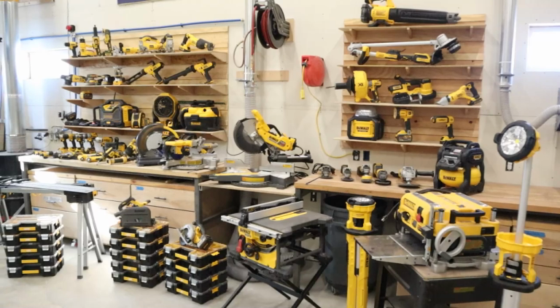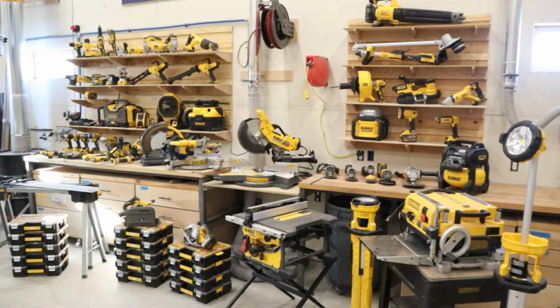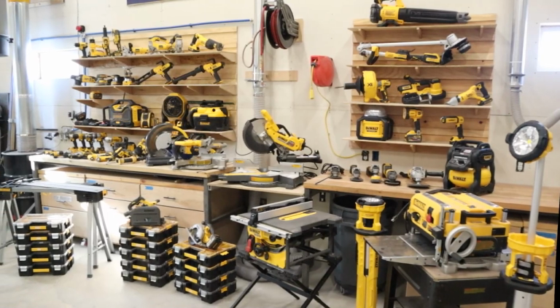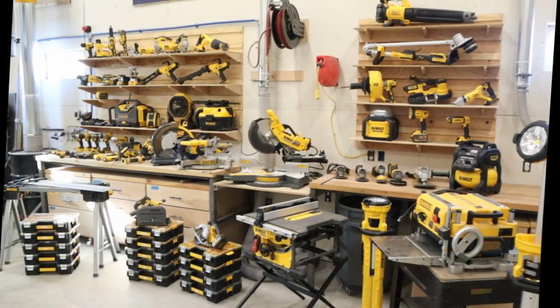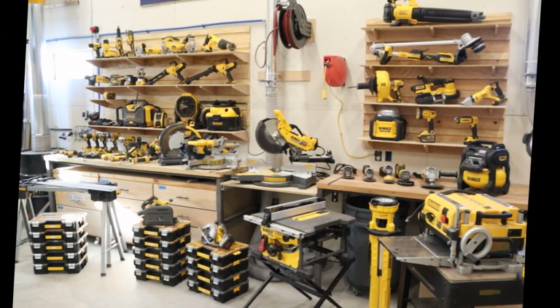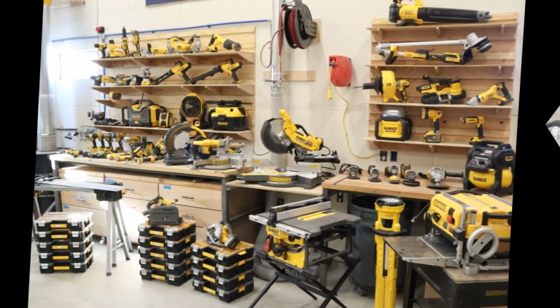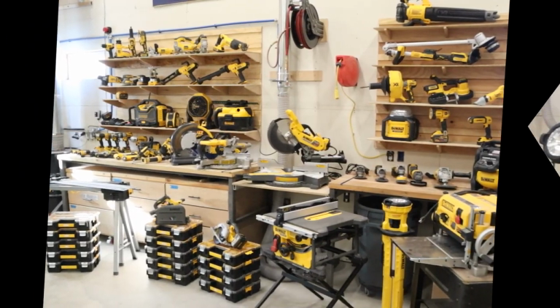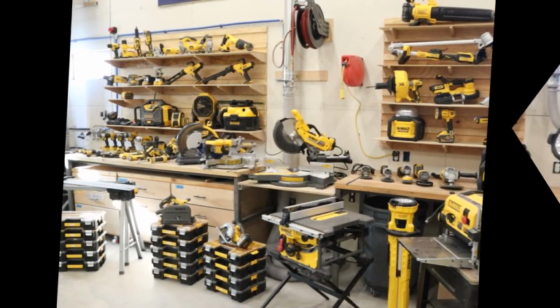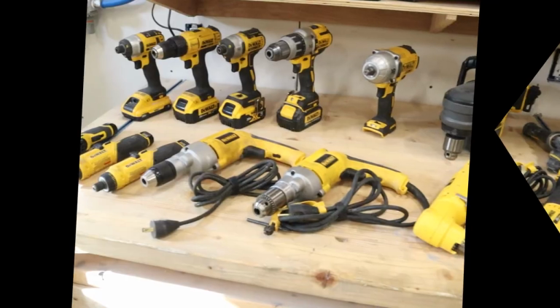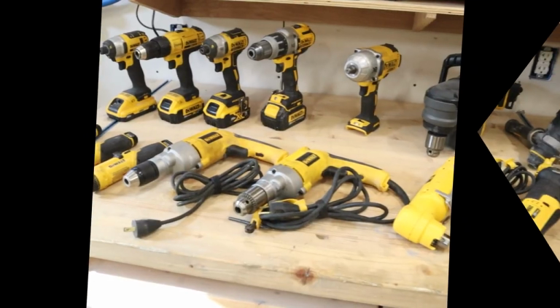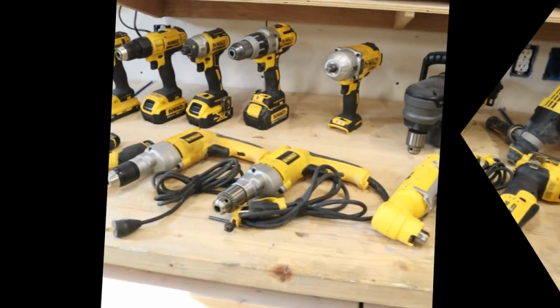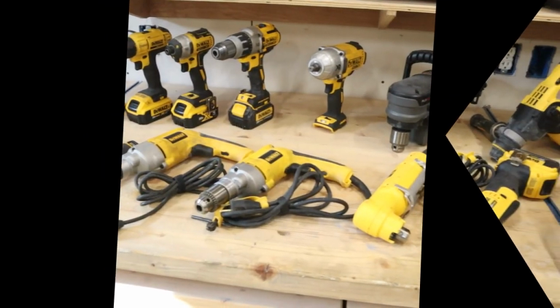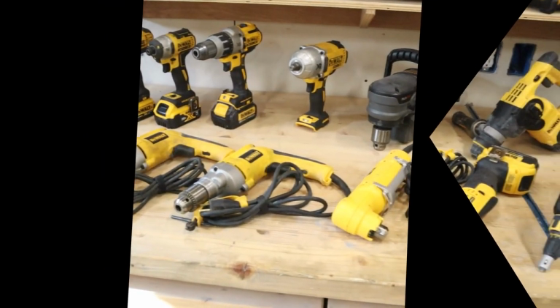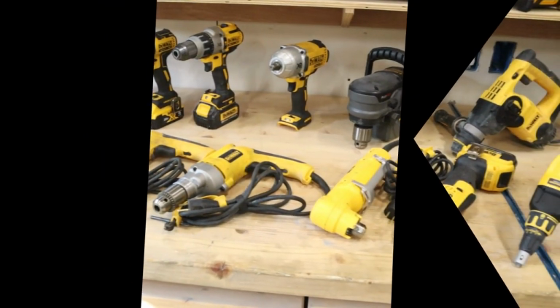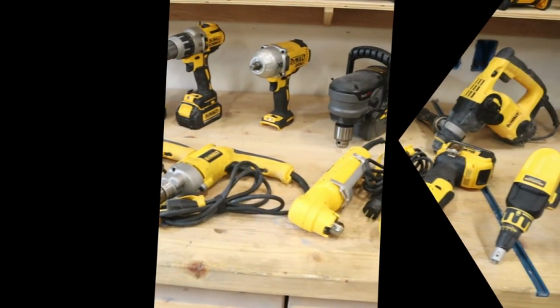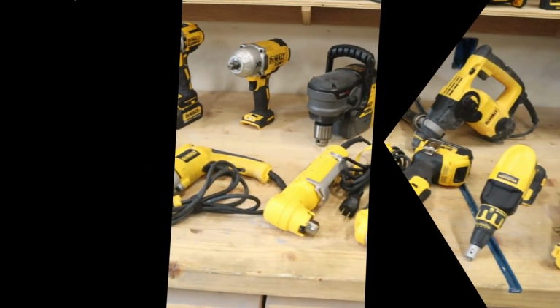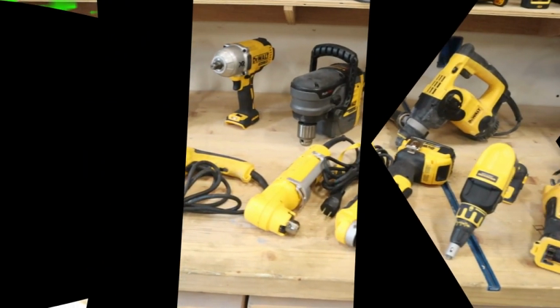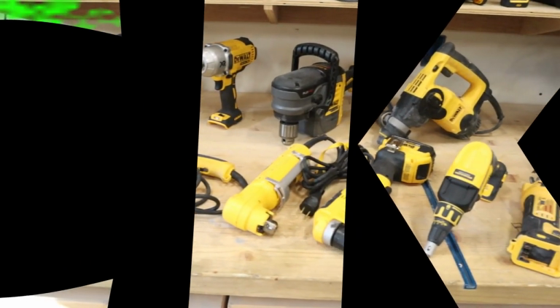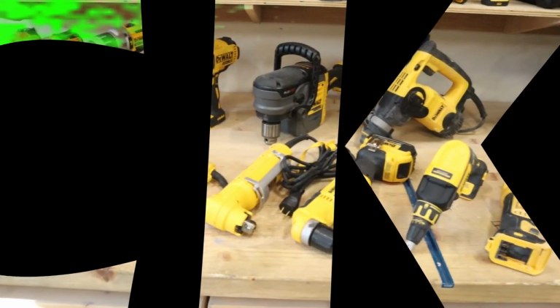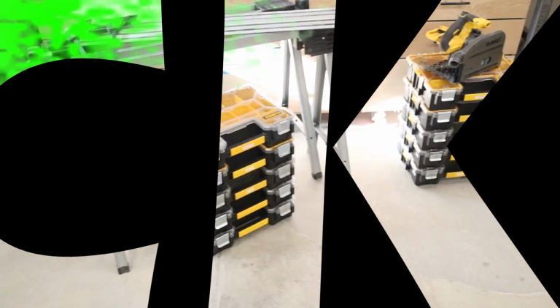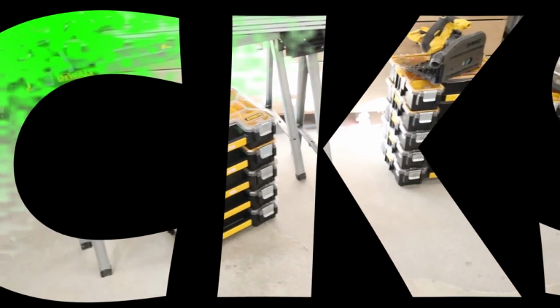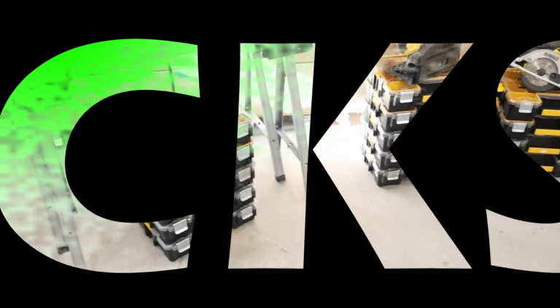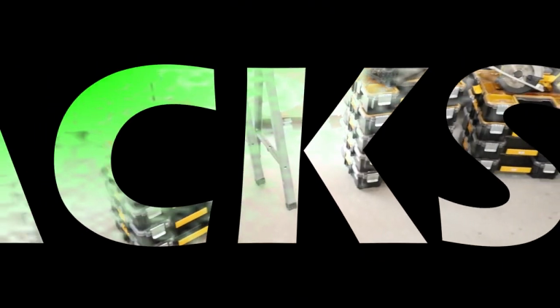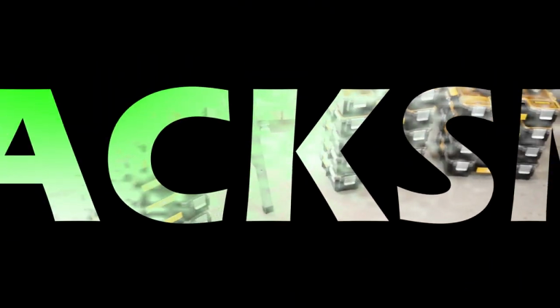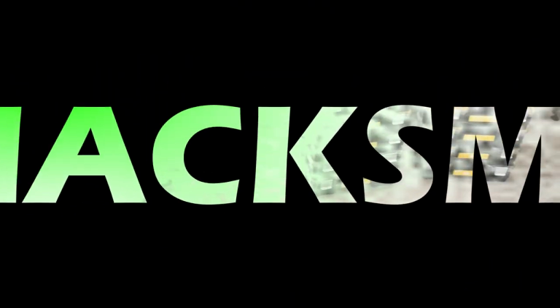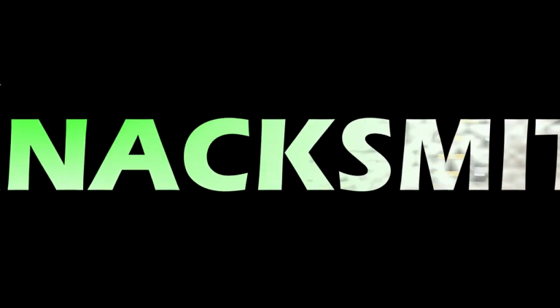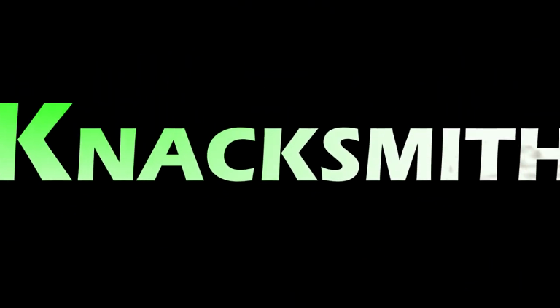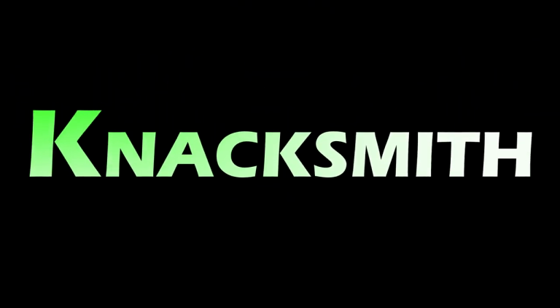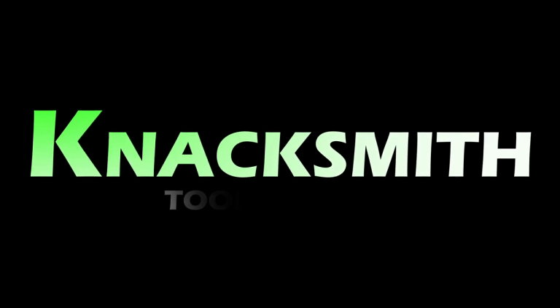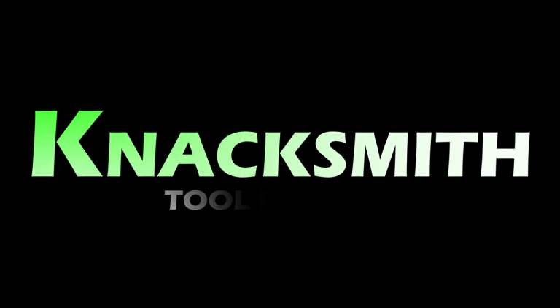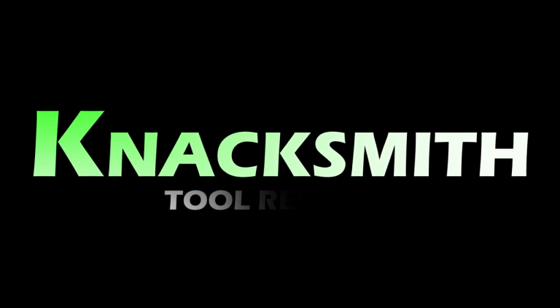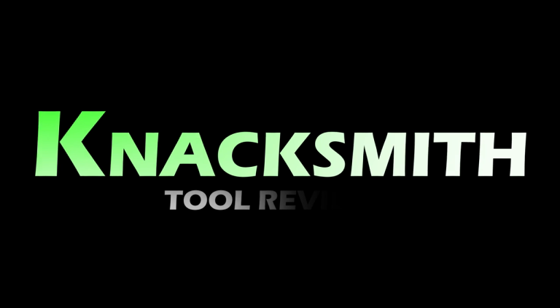Welcome to Knacksmith. I'm going to show you the best cordless tools in my collection.